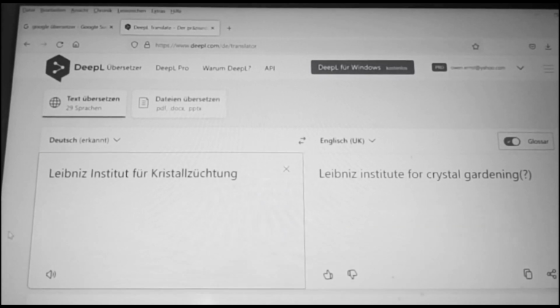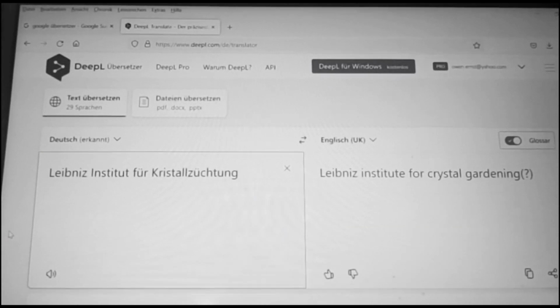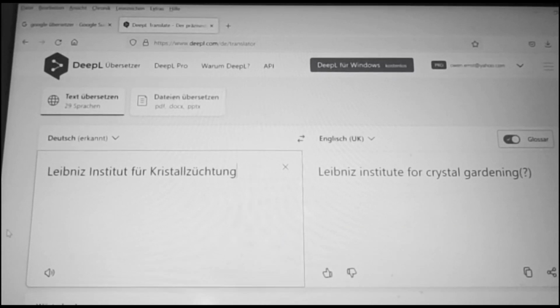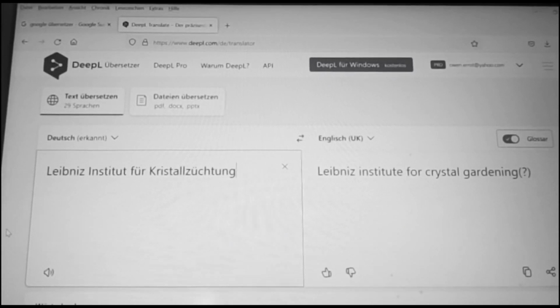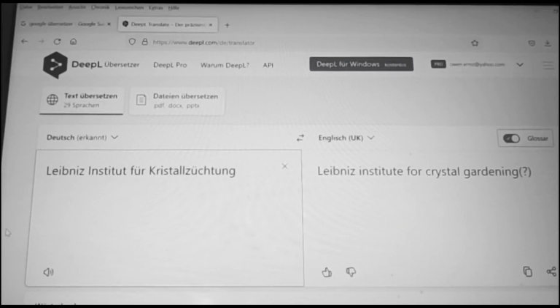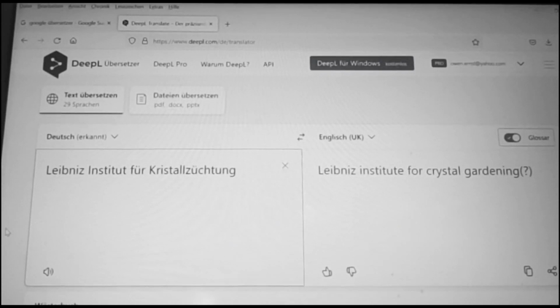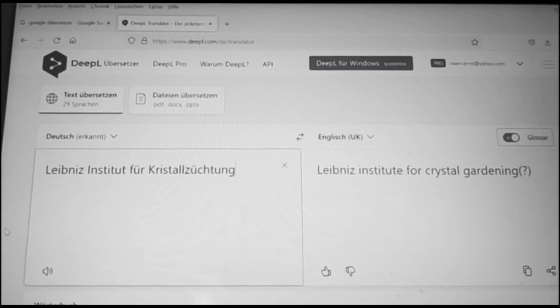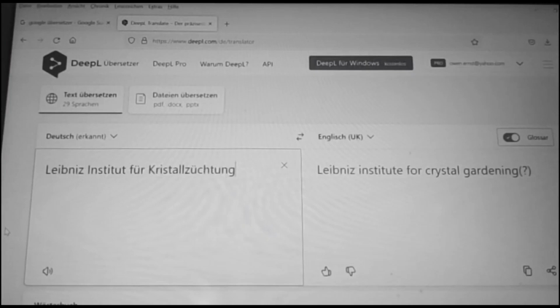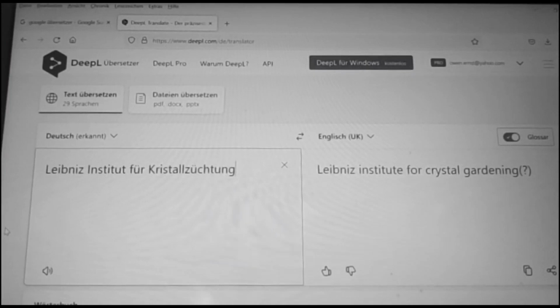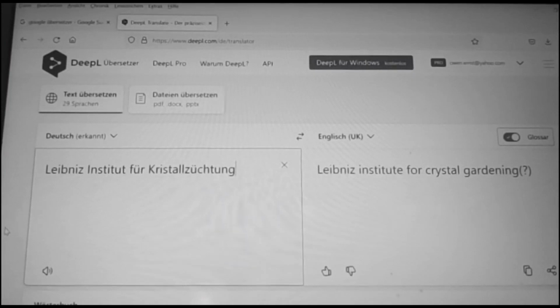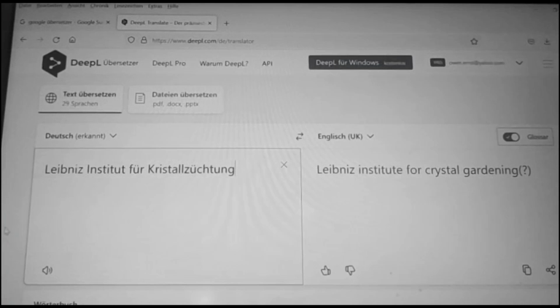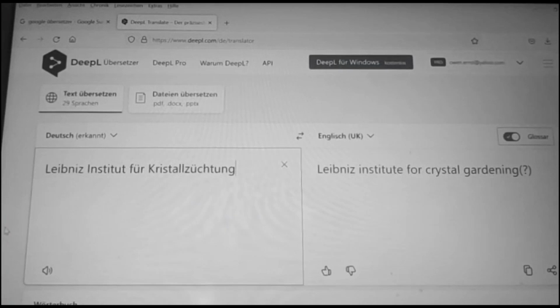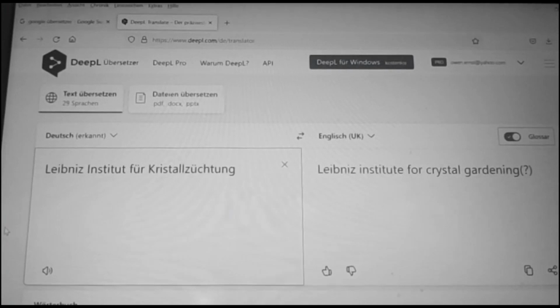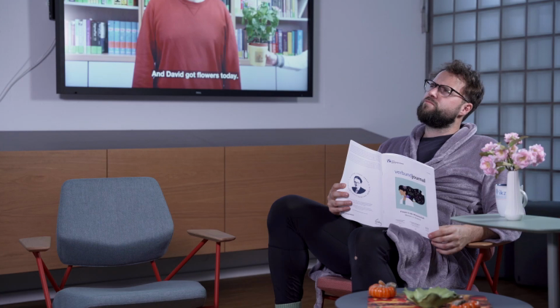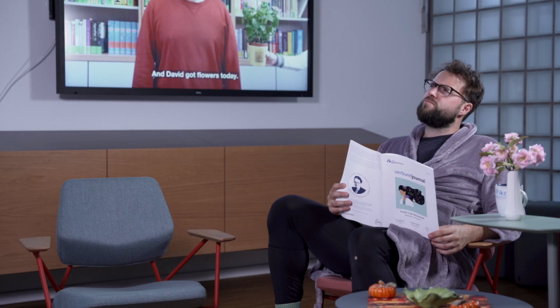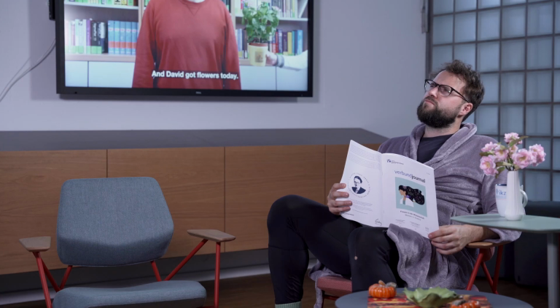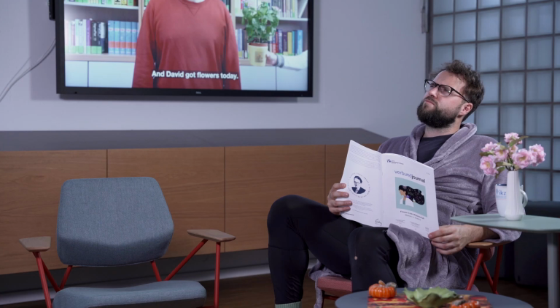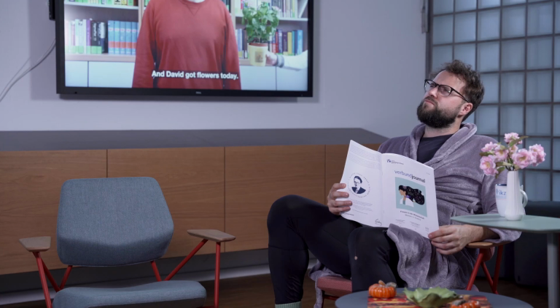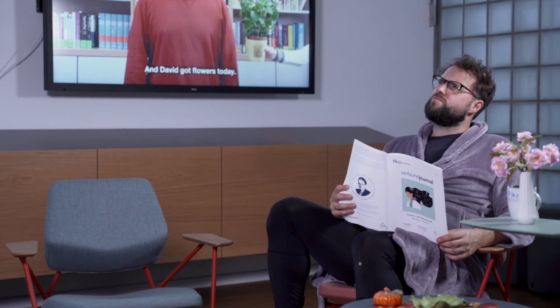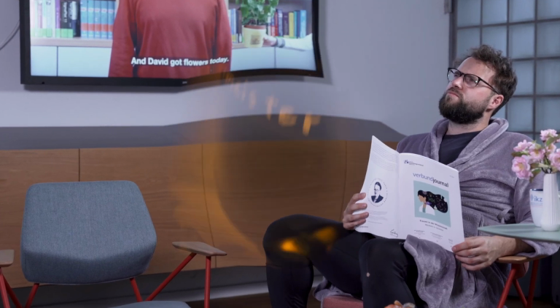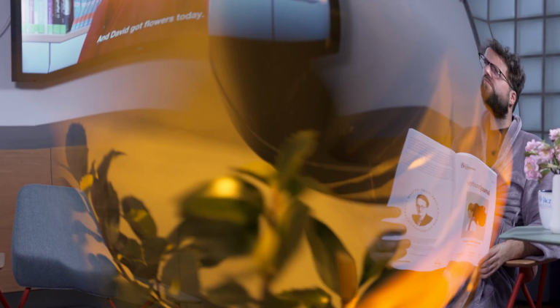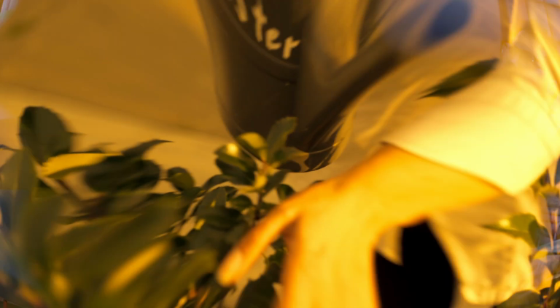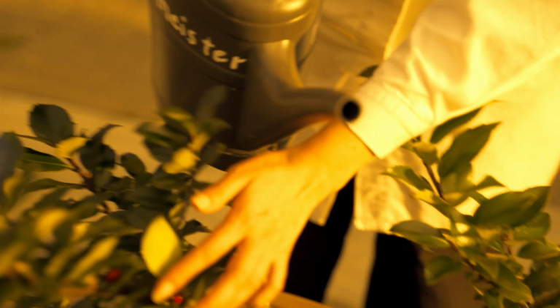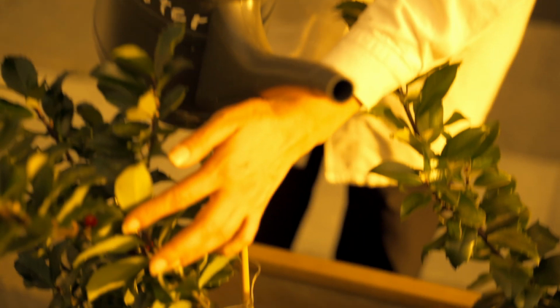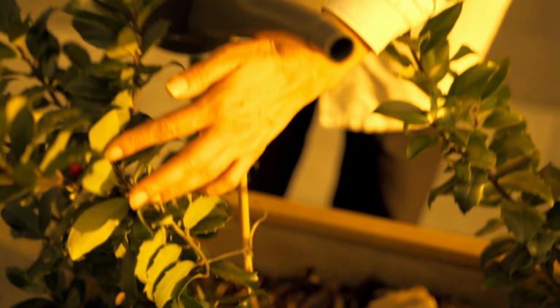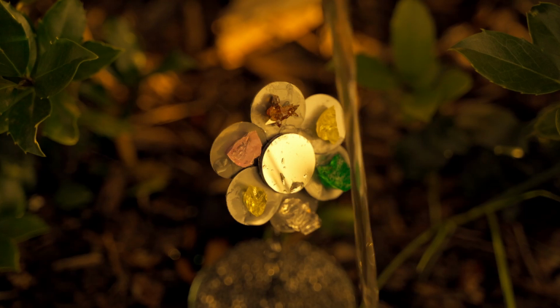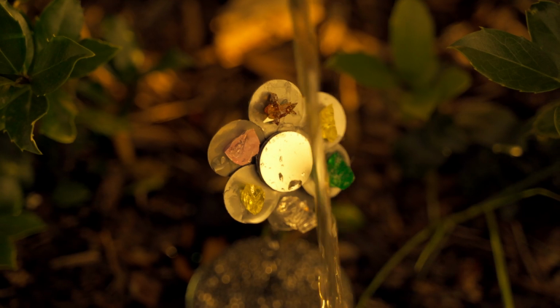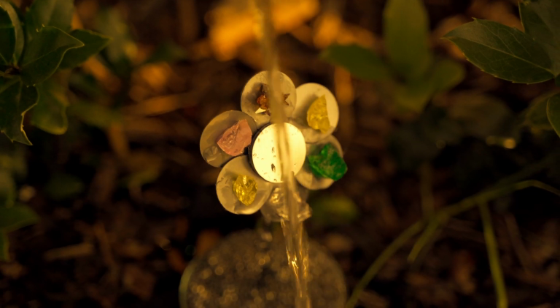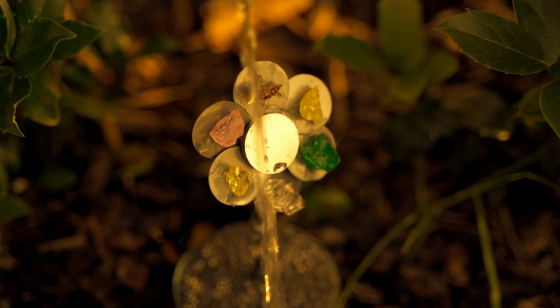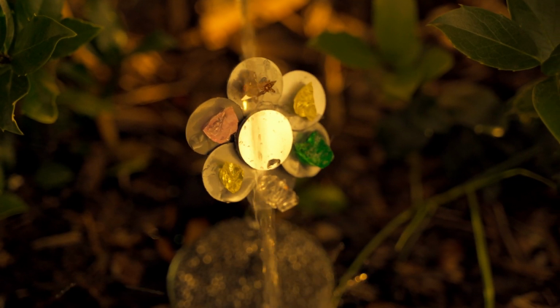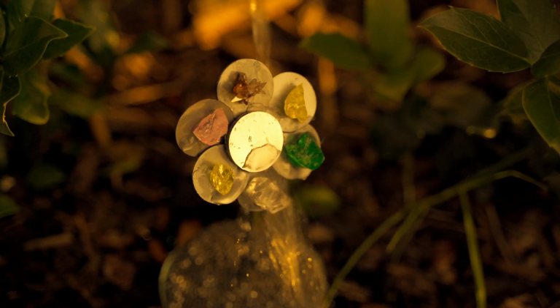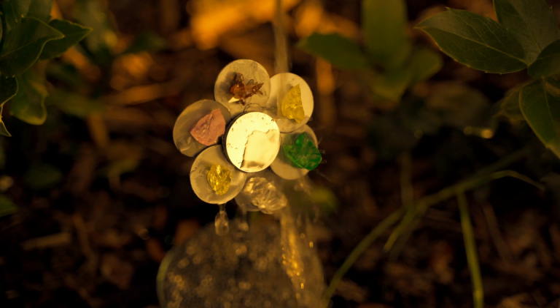Crystal Gardening? What's Crystal Gardening?